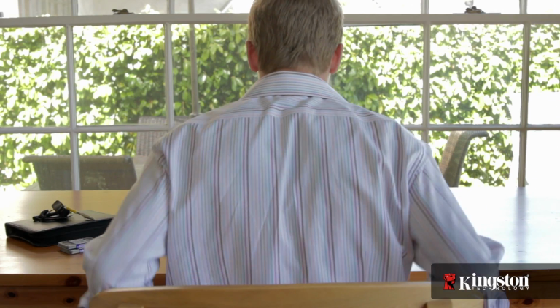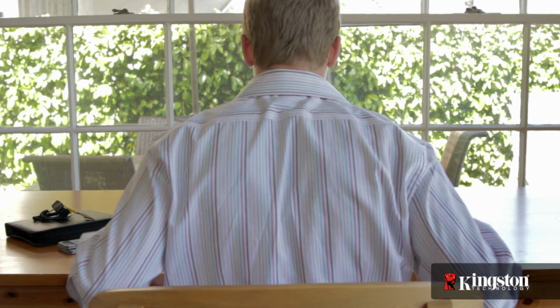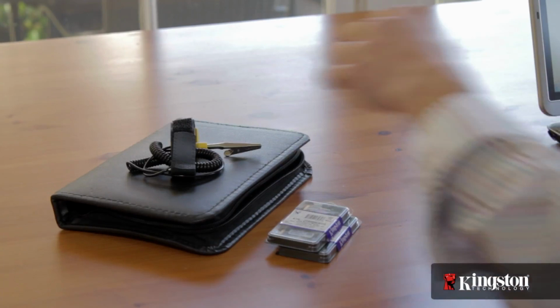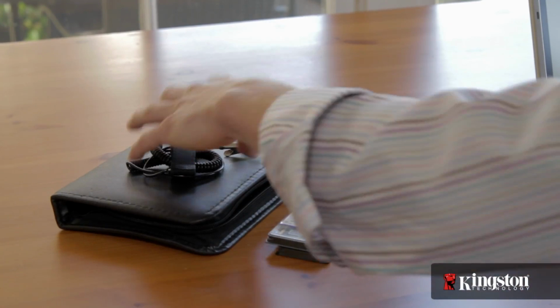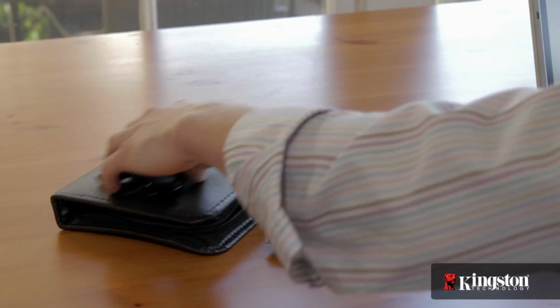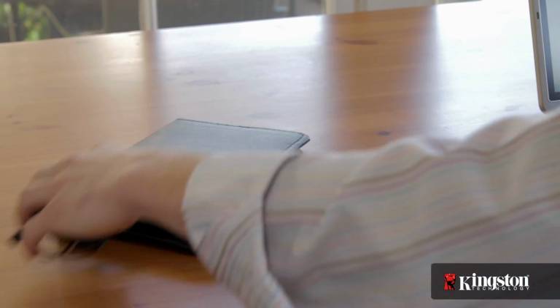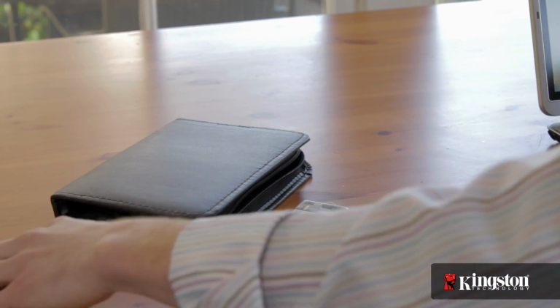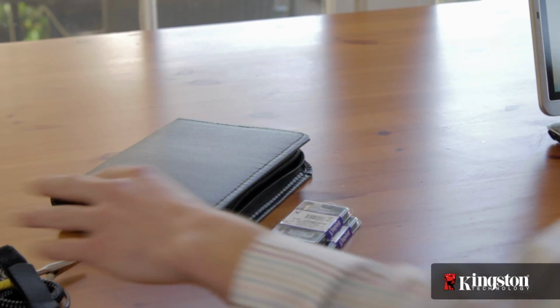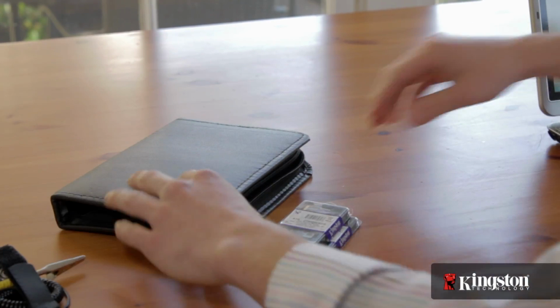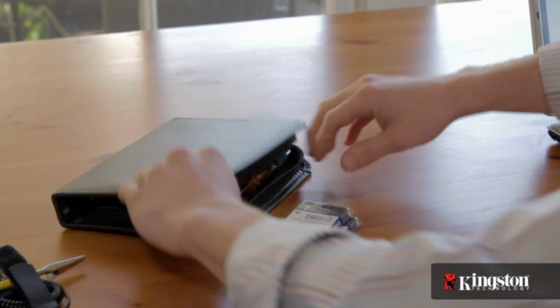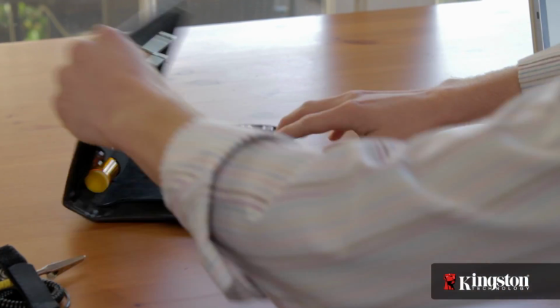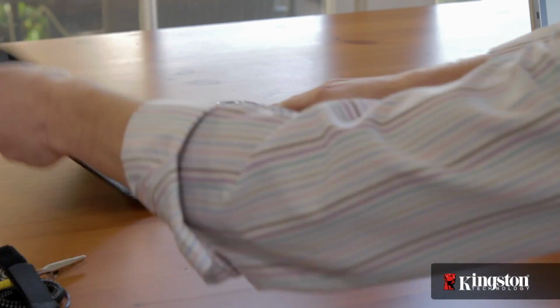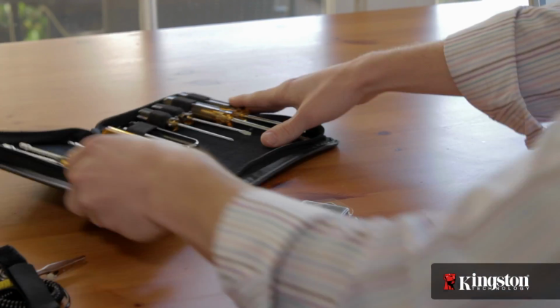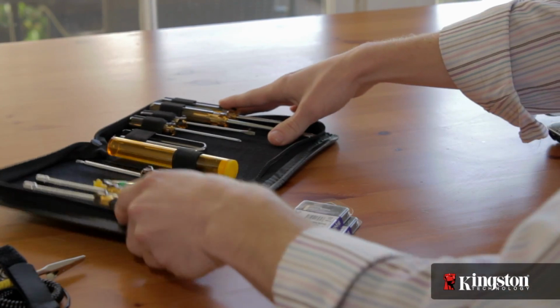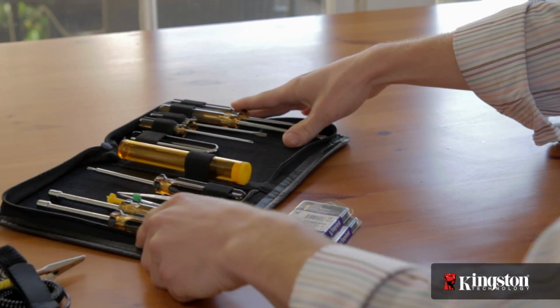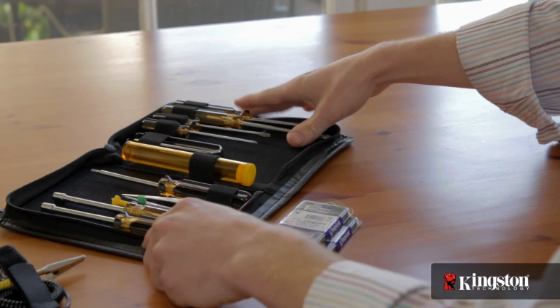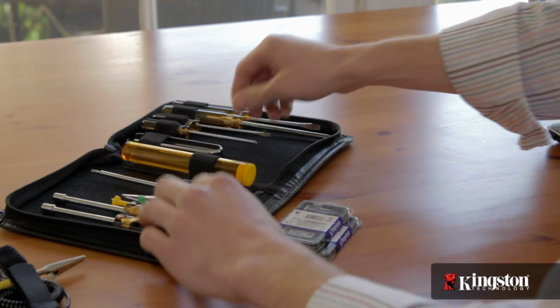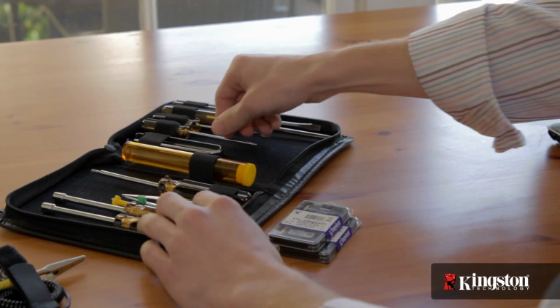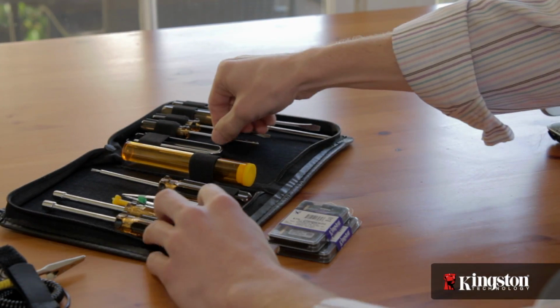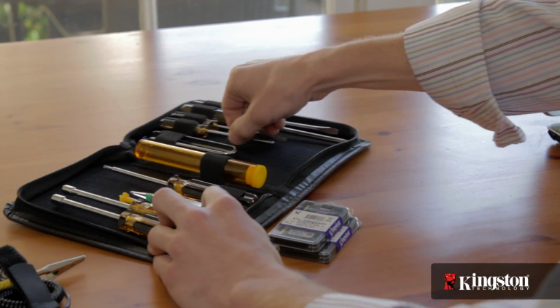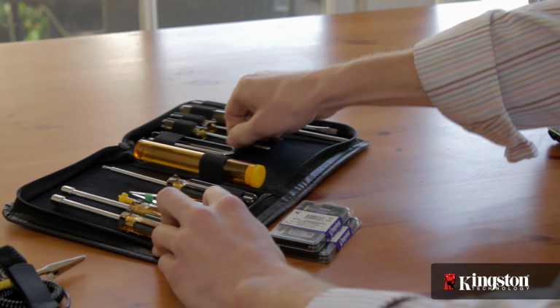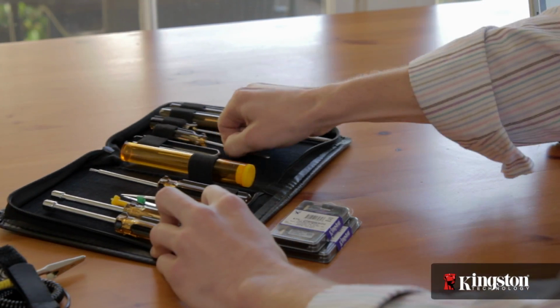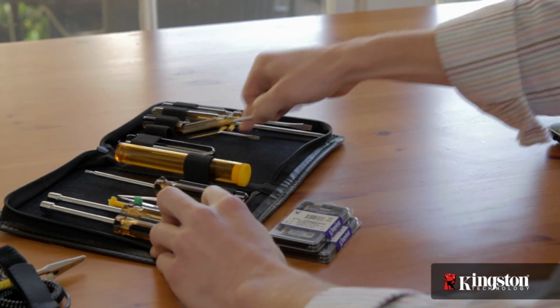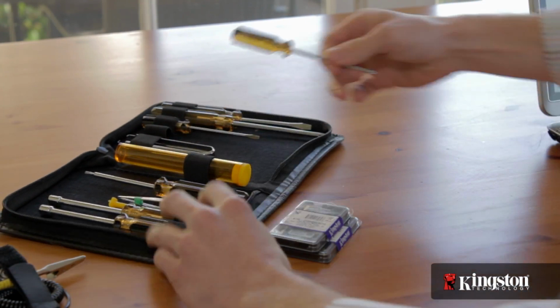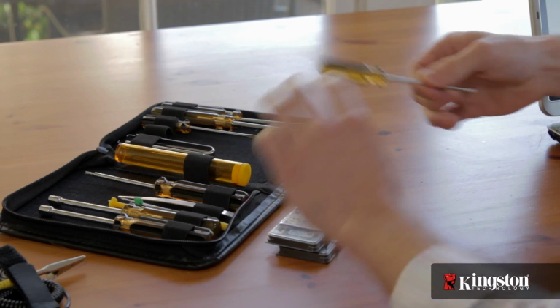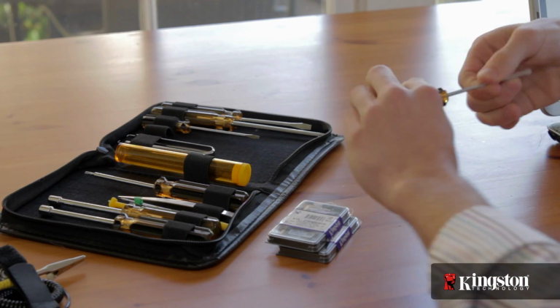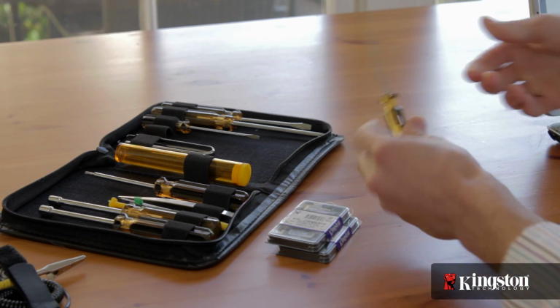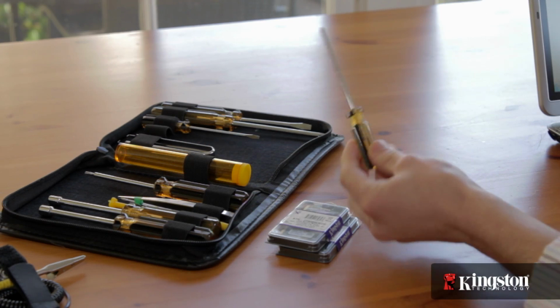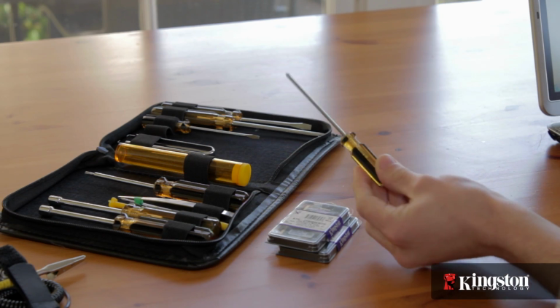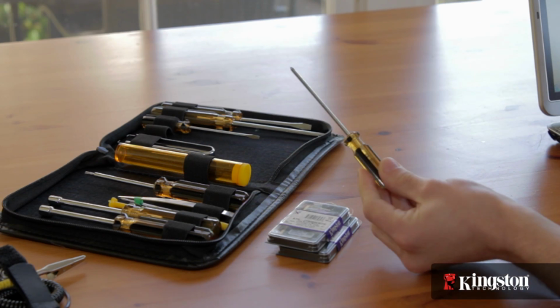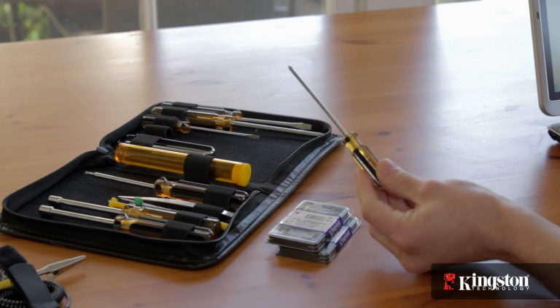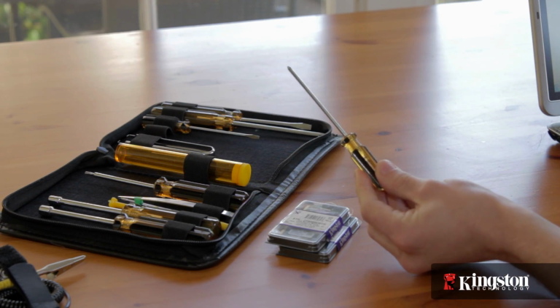And lastly, in most cases, a simple Phillips-head screwdriver is all that you need to upgrade the memory on your notebook PC.